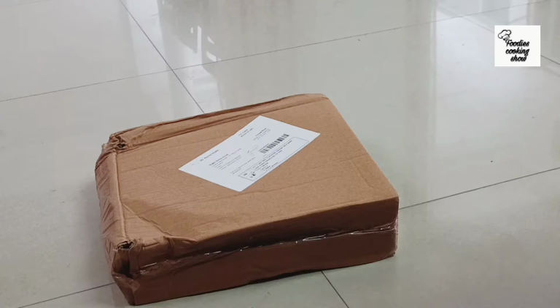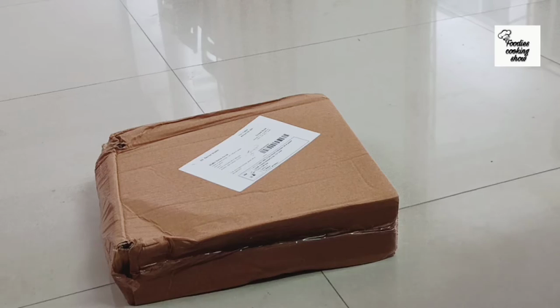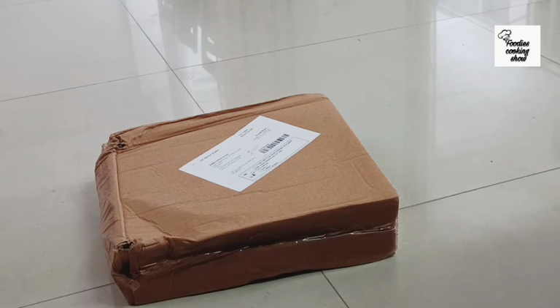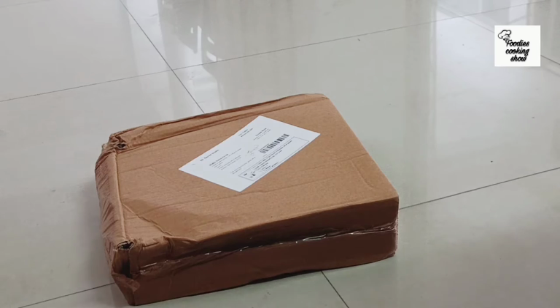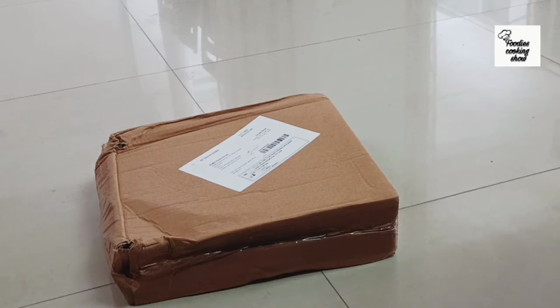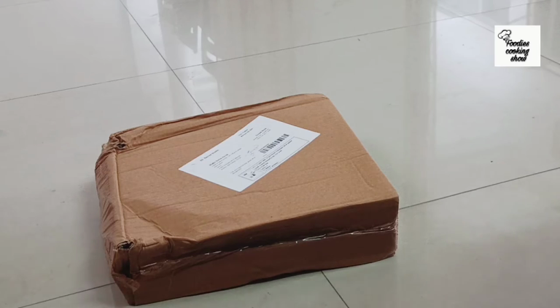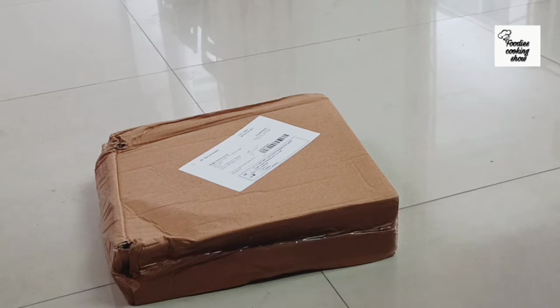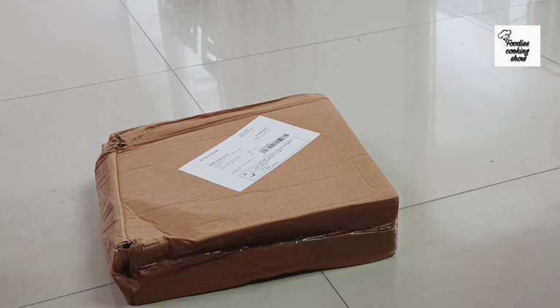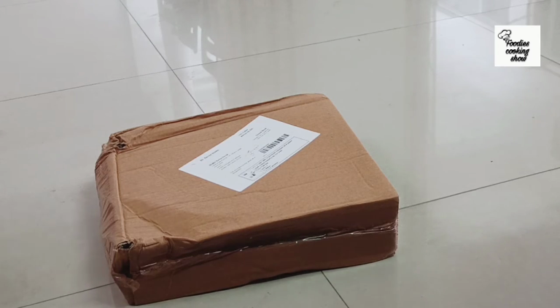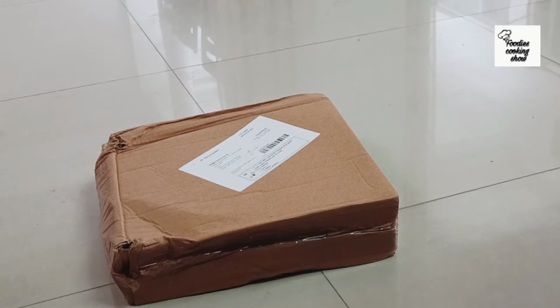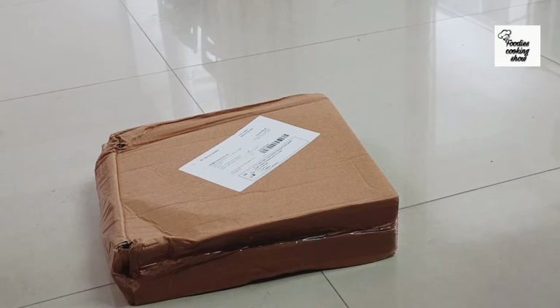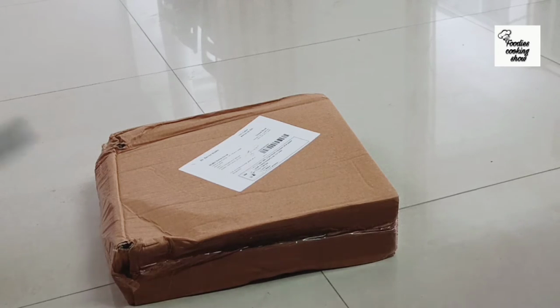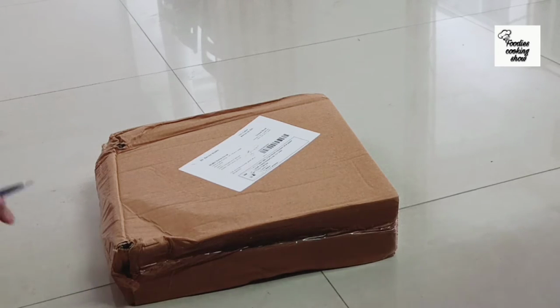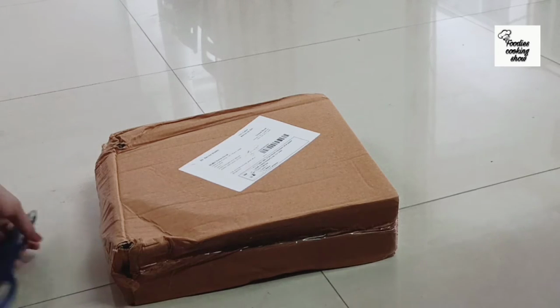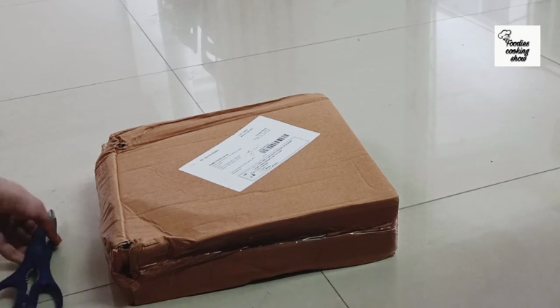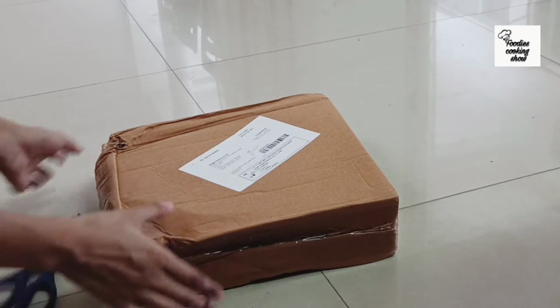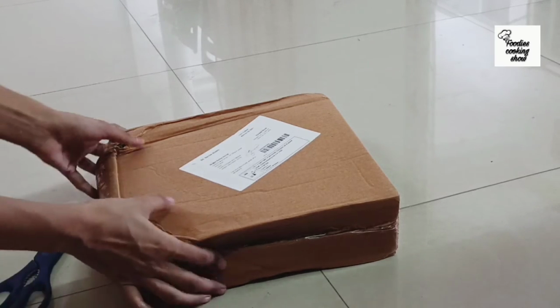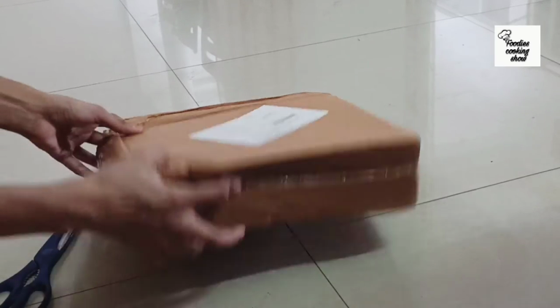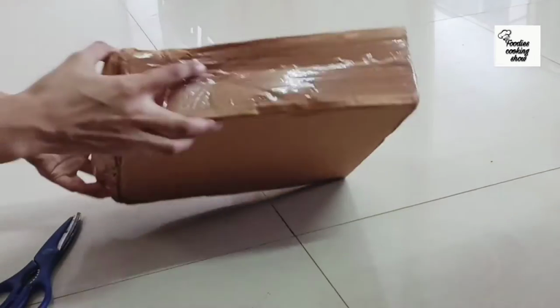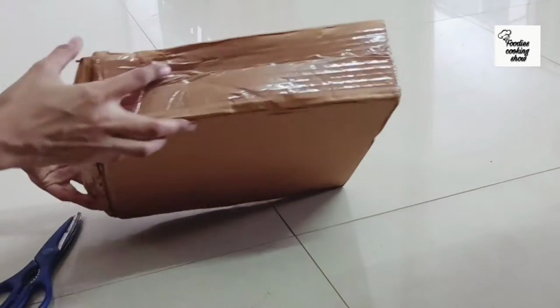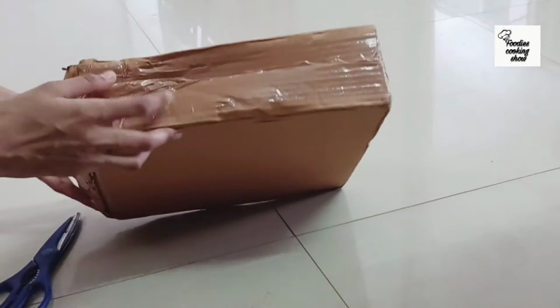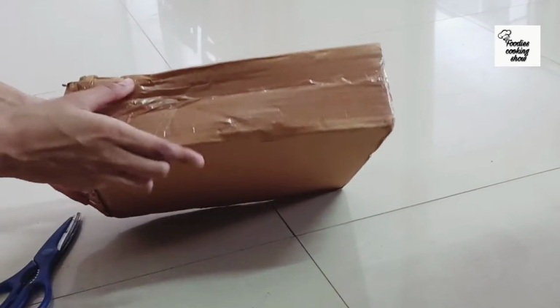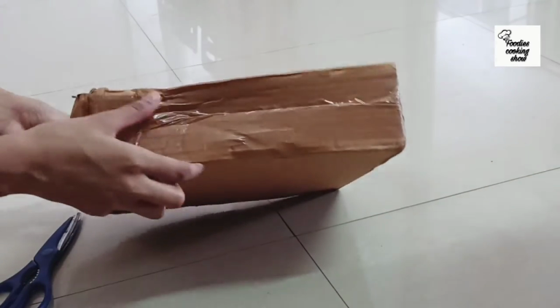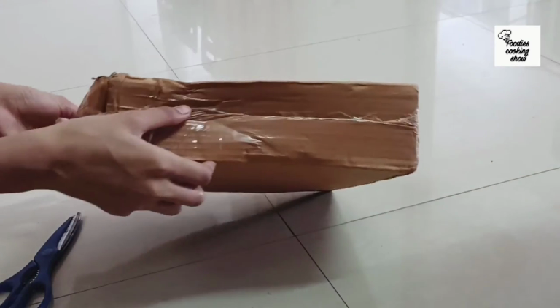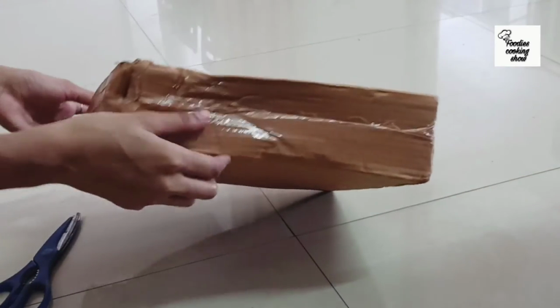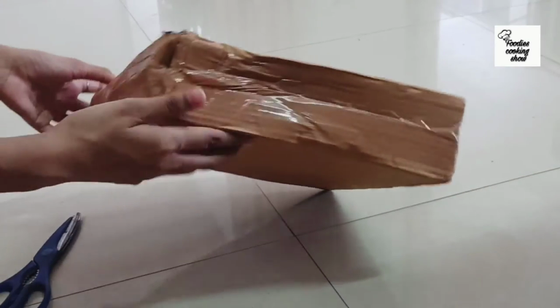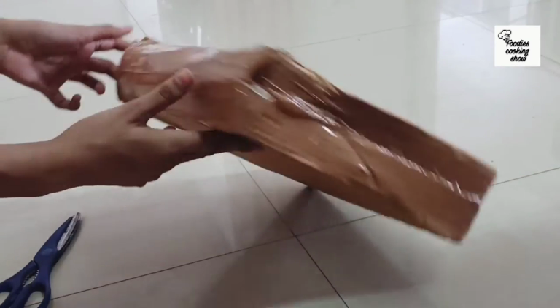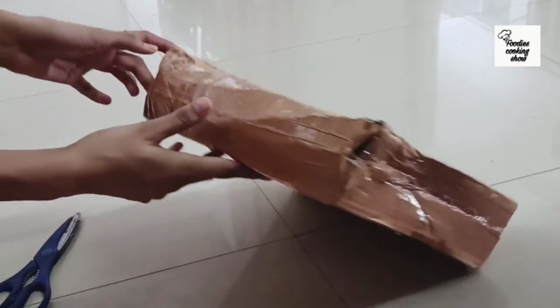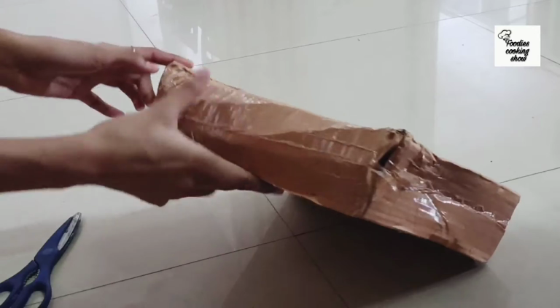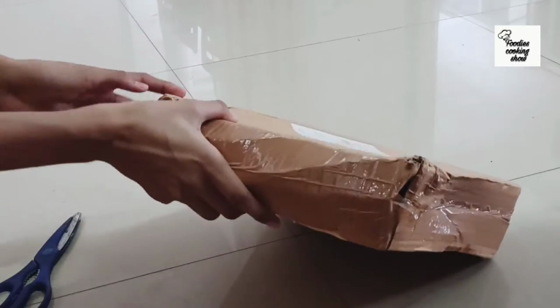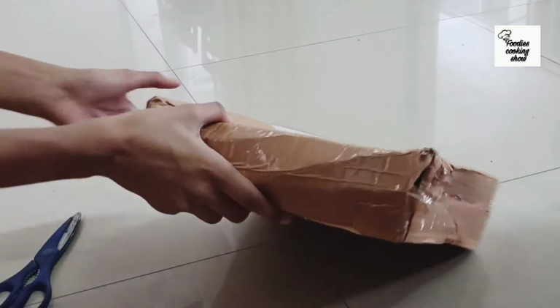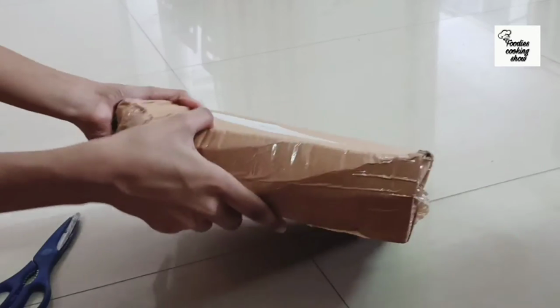Hey guys, this is Faniya Sheik and welcome back to my channel 4D Sookie Show. Let's do some unboxing today.